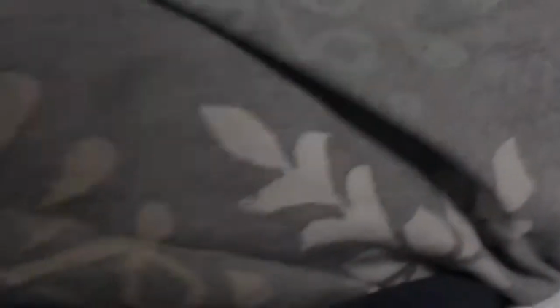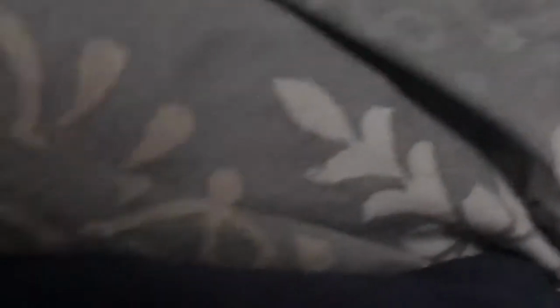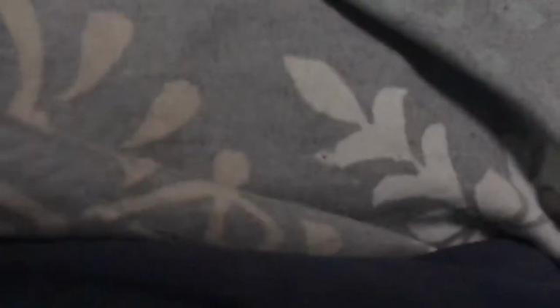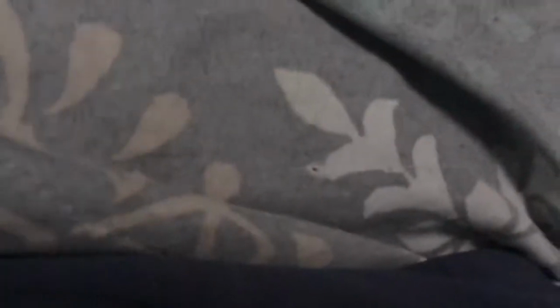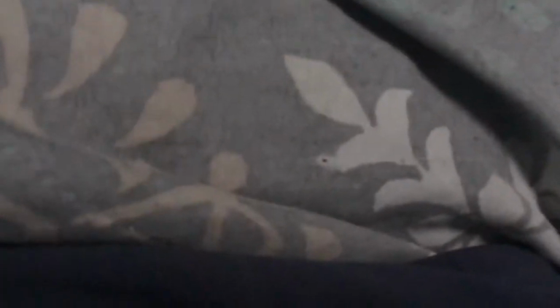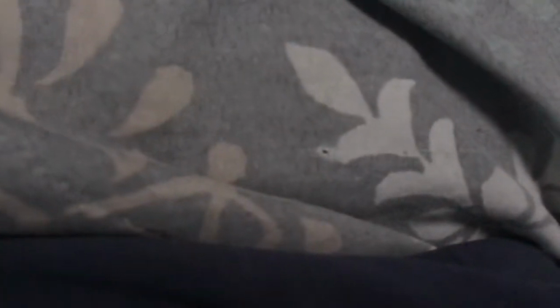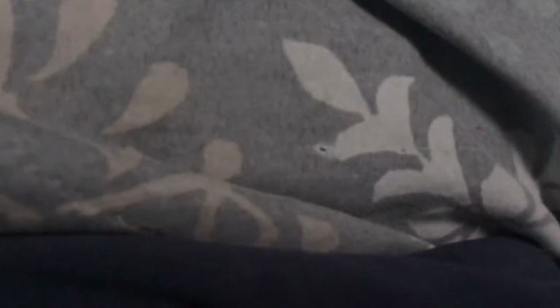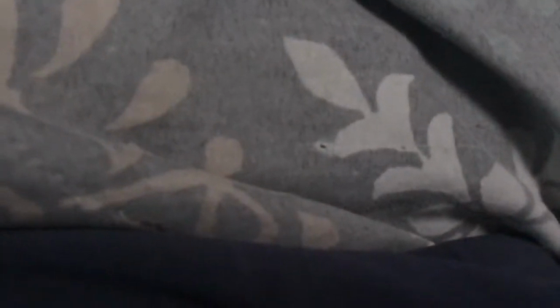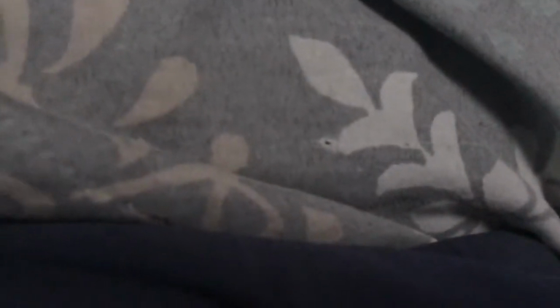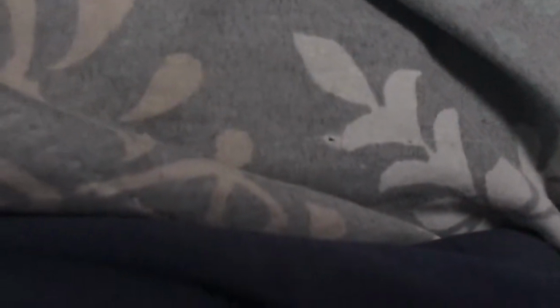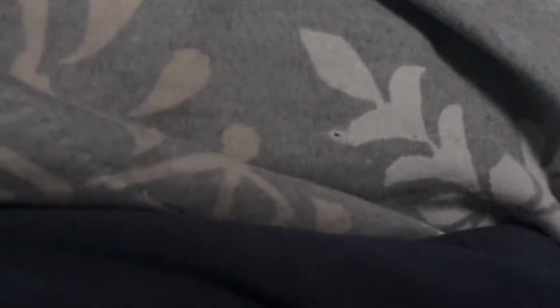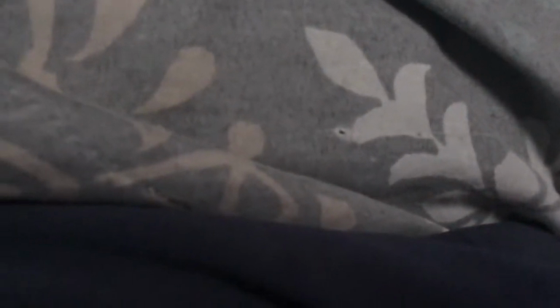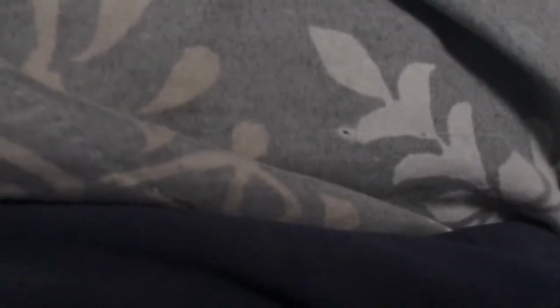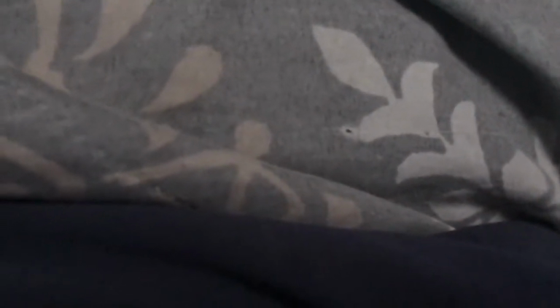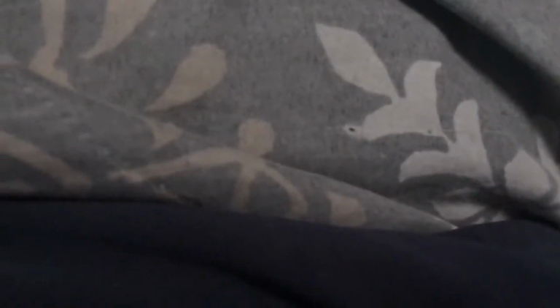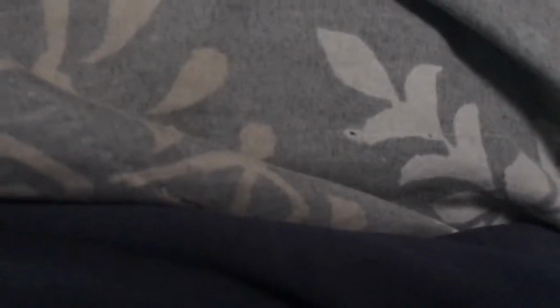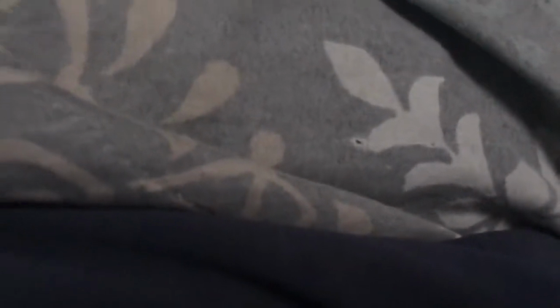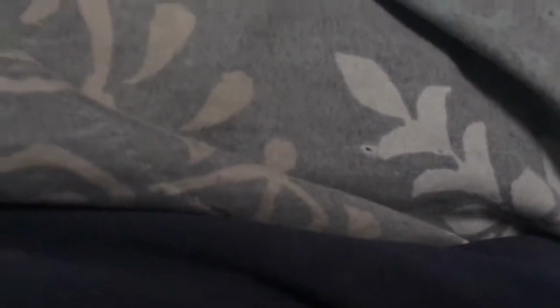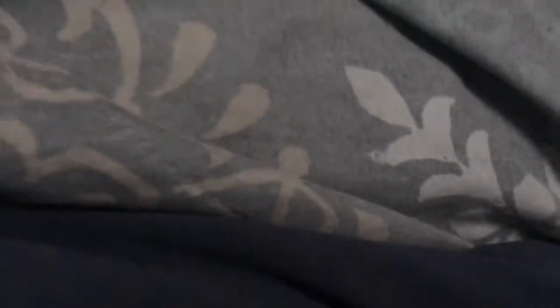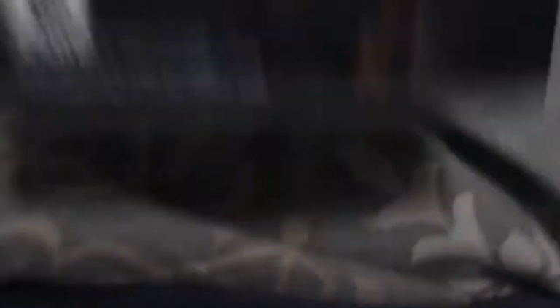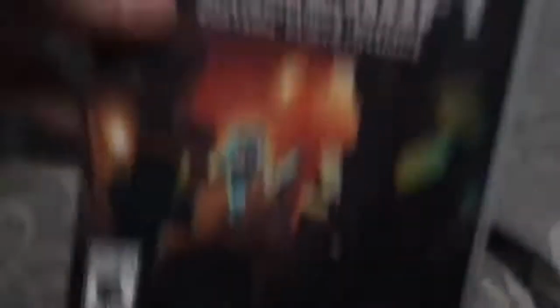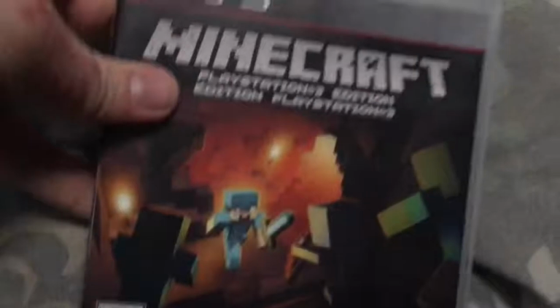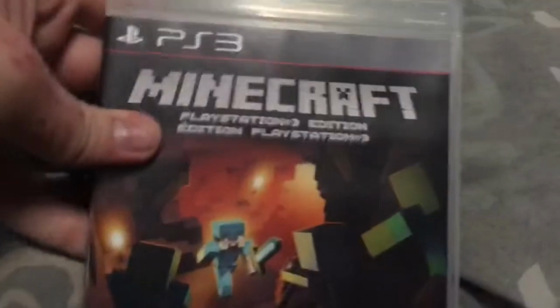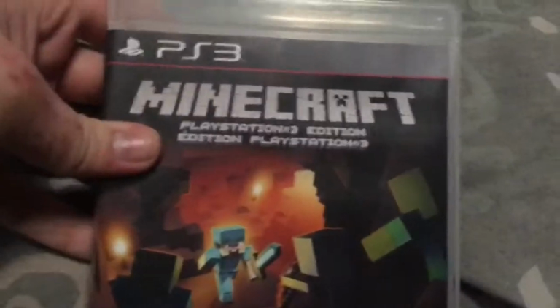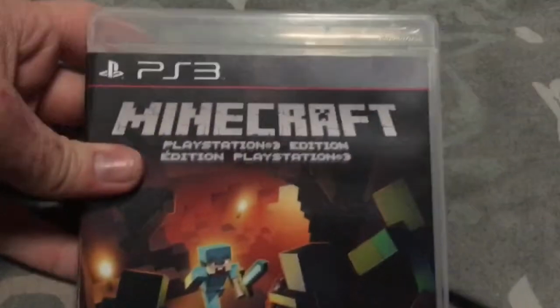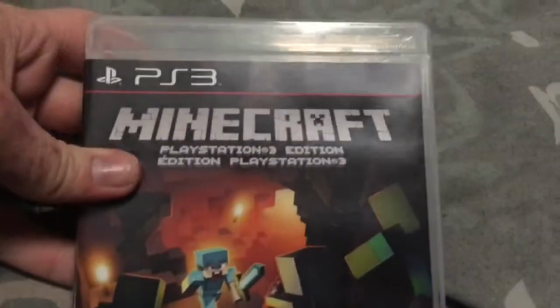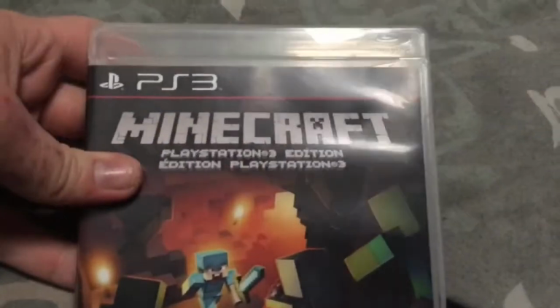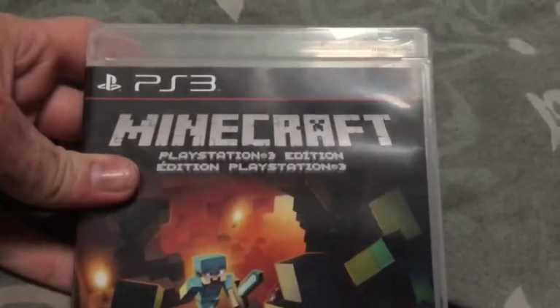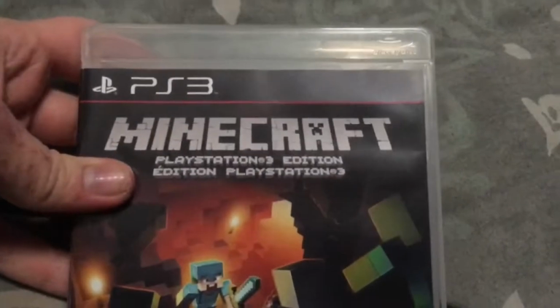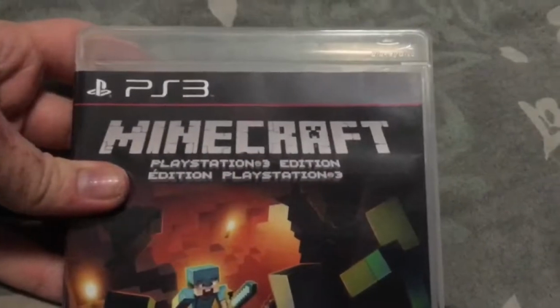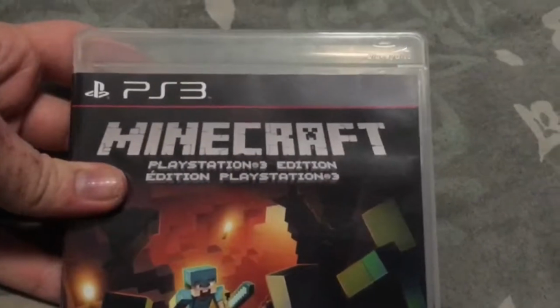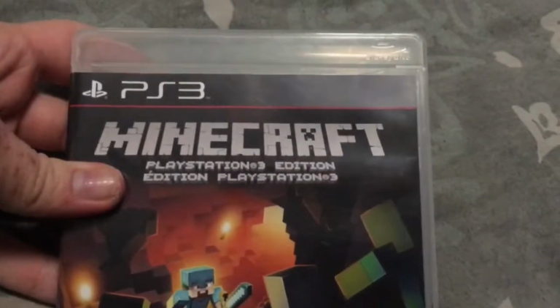Bought this from Walmart in July 2014 — Minecraft.